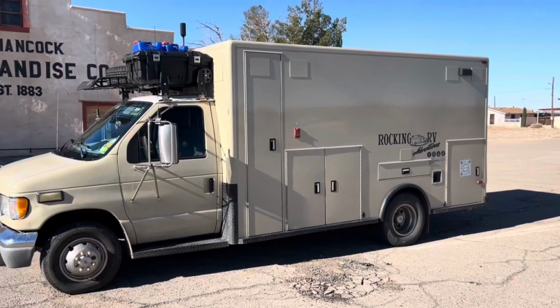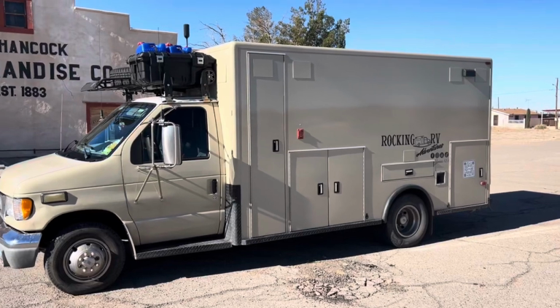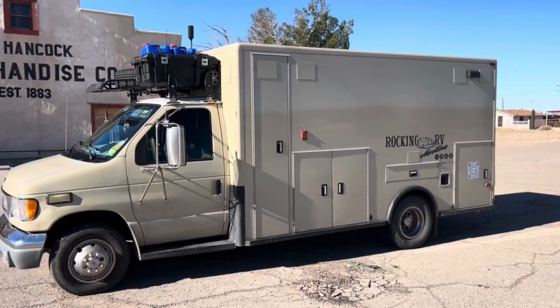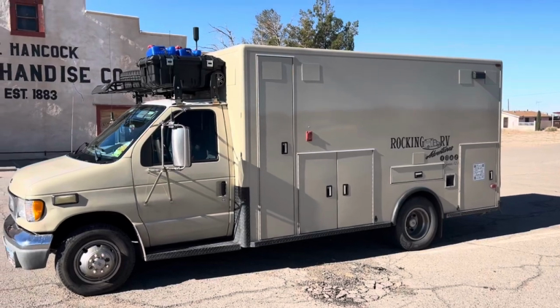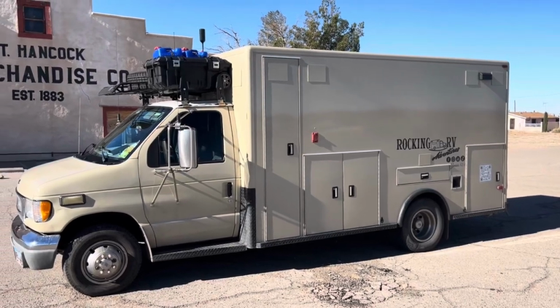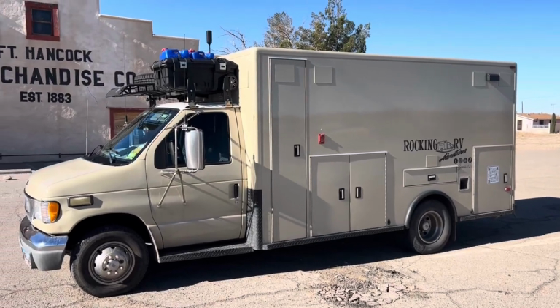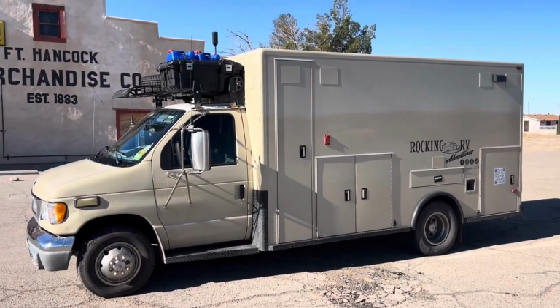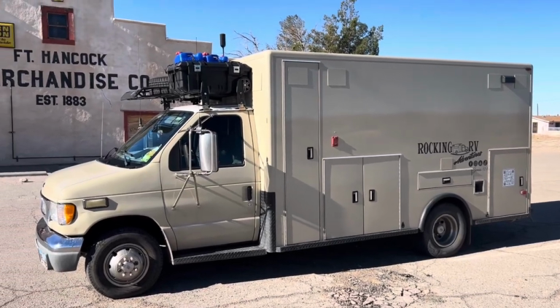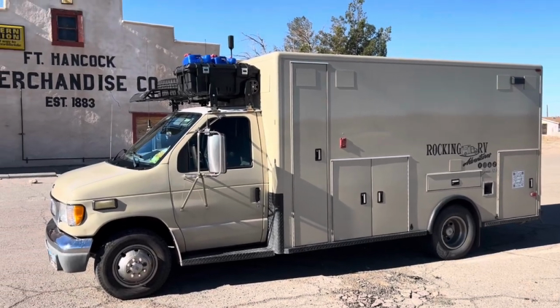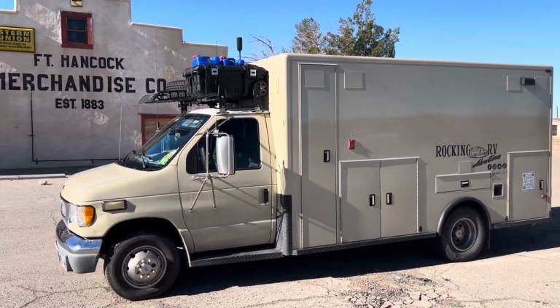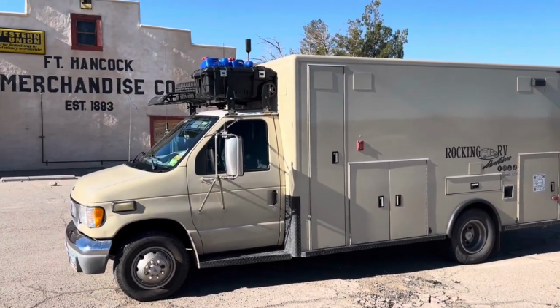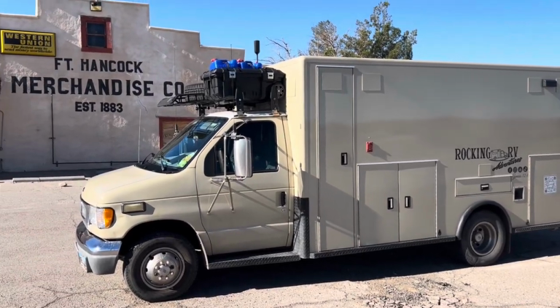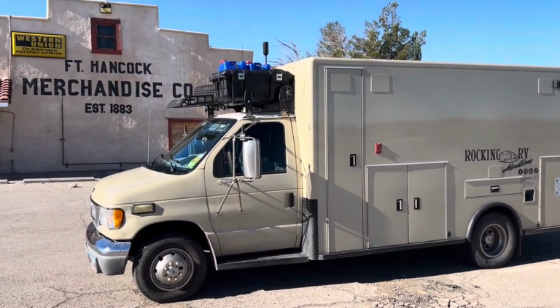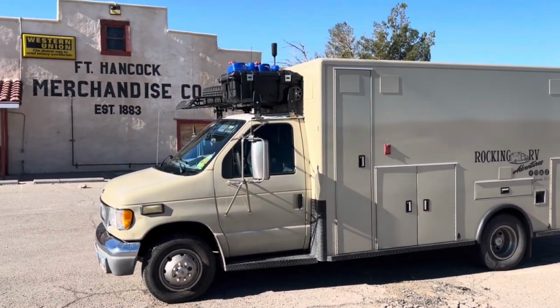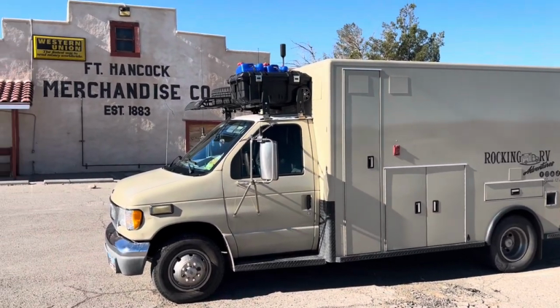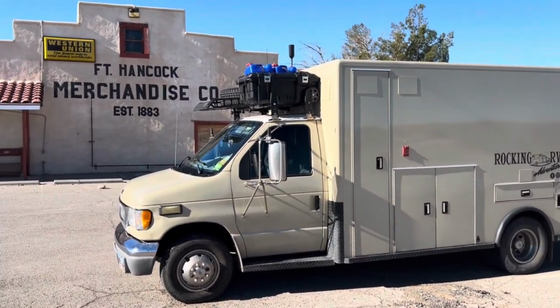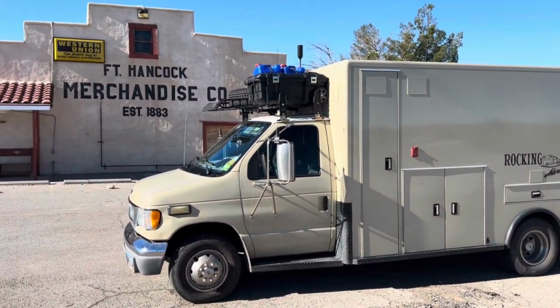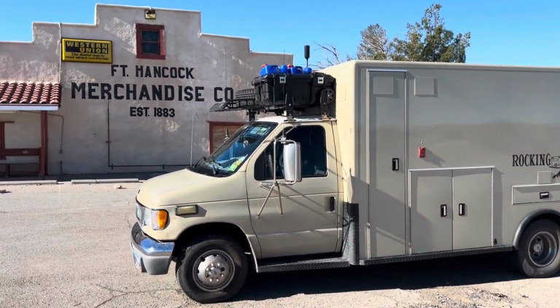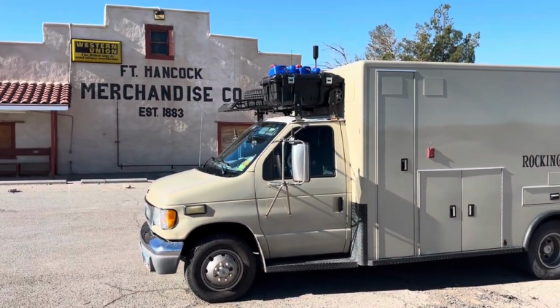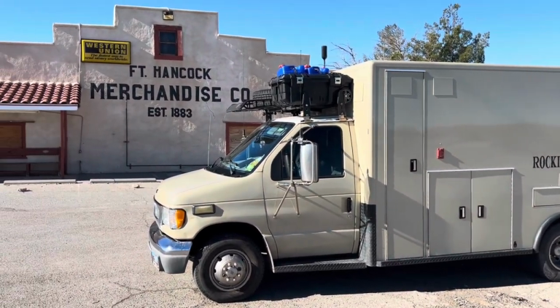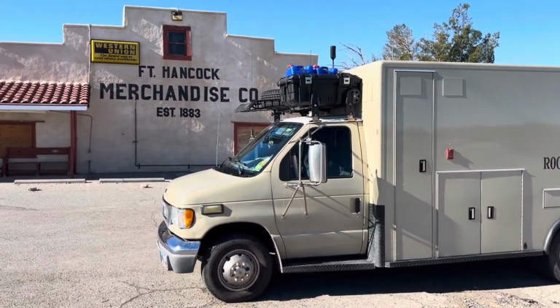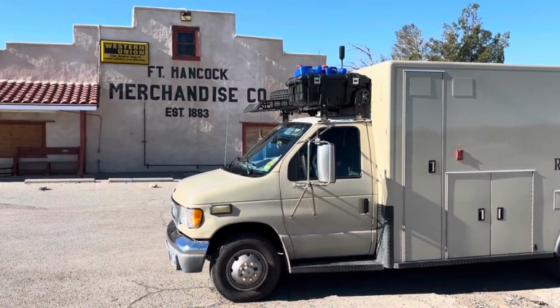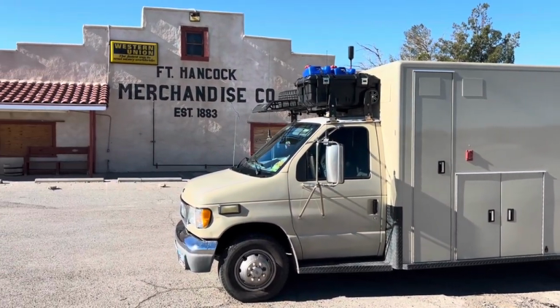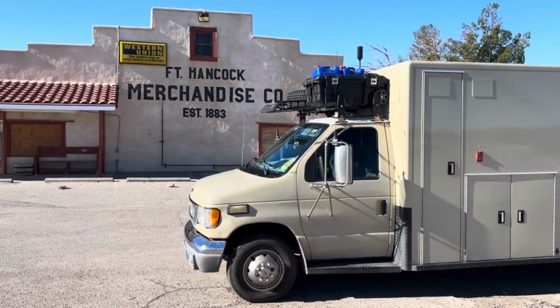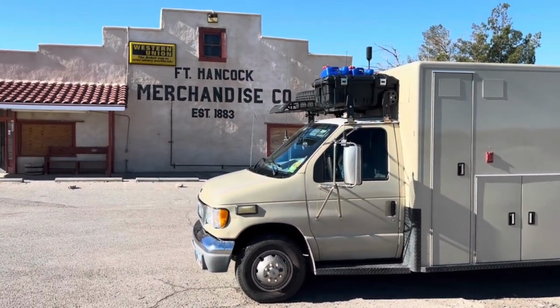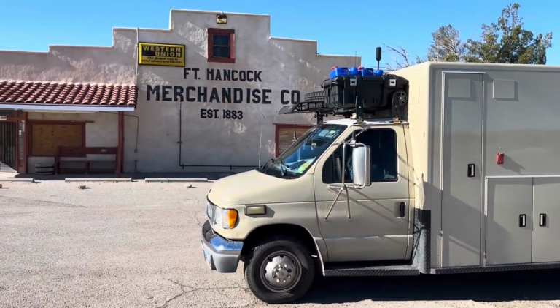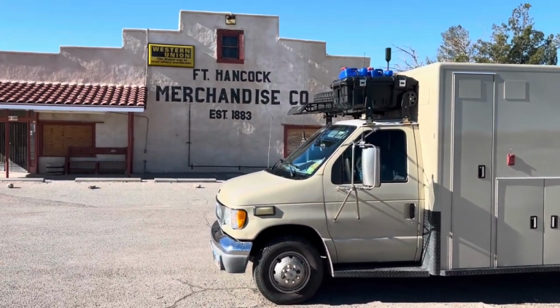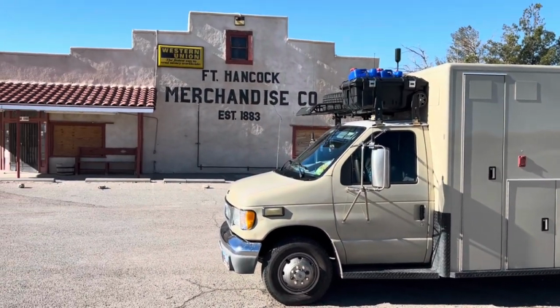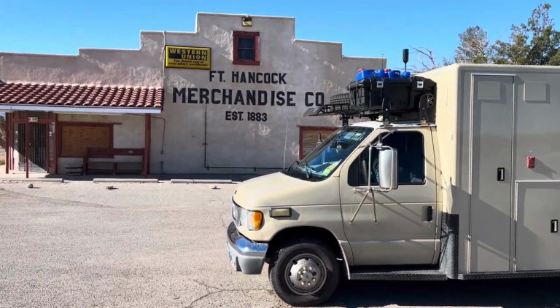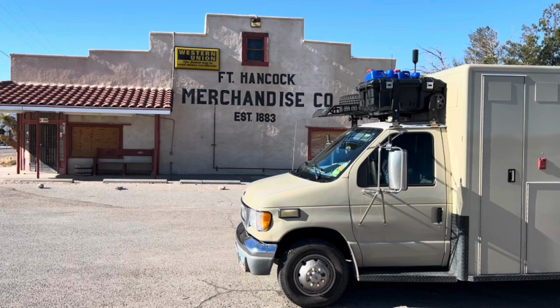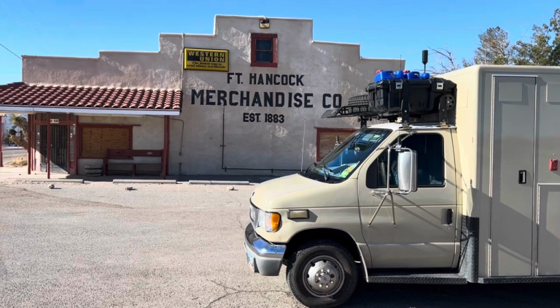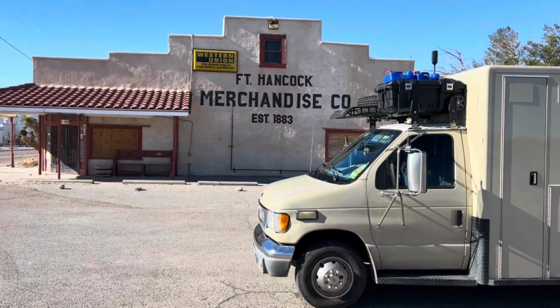Here's a short video about Fort Hancock, Texas. I hope you enjoy the video.